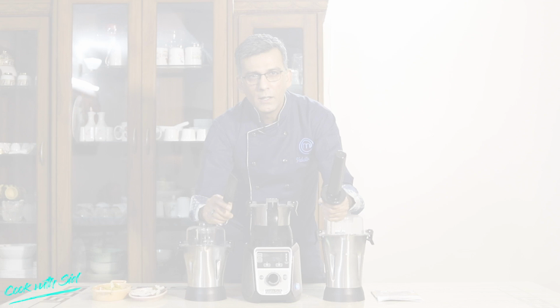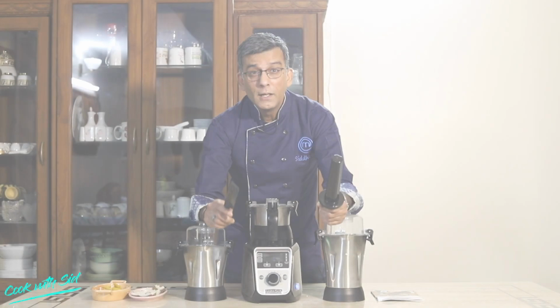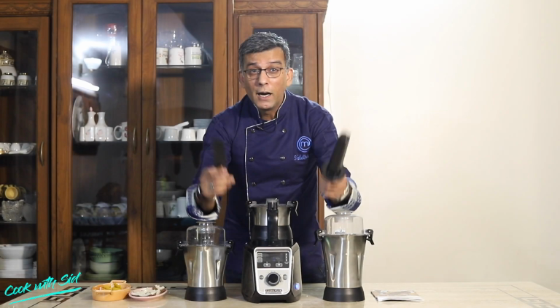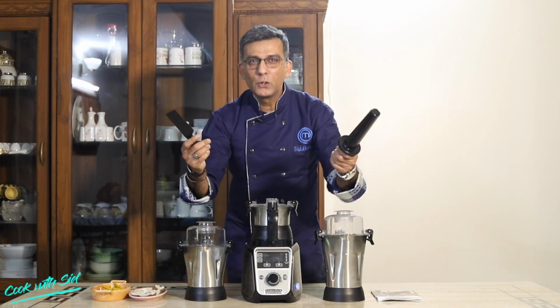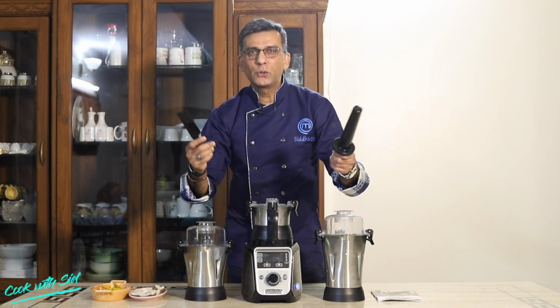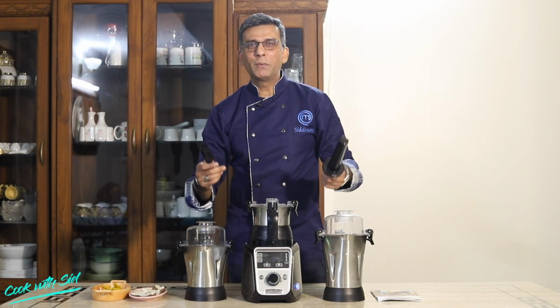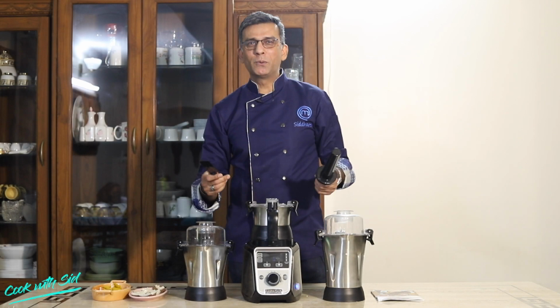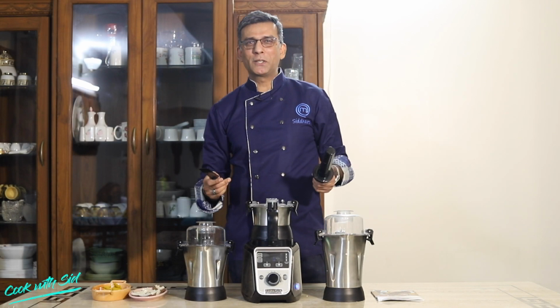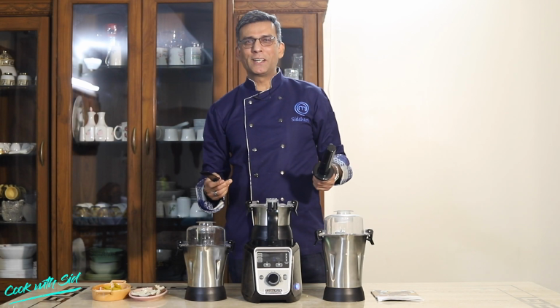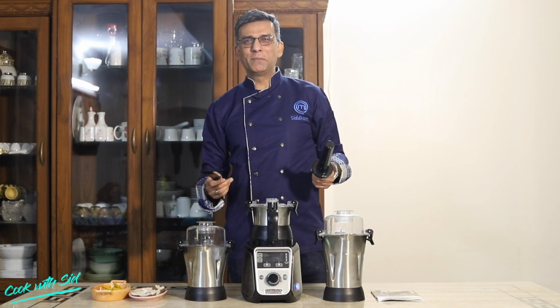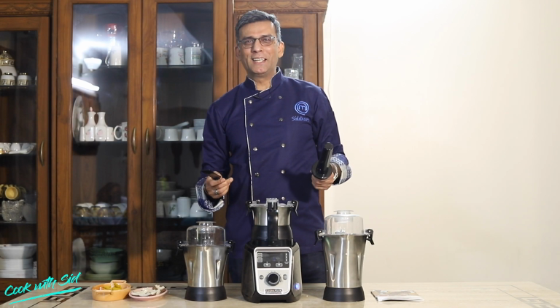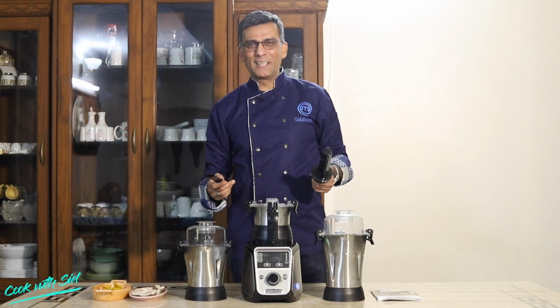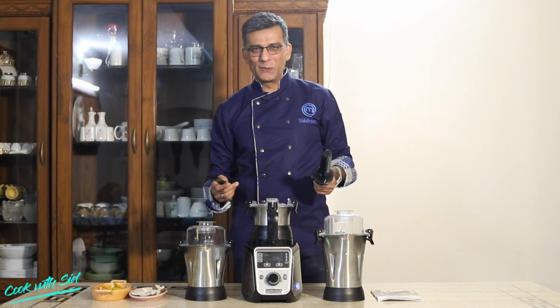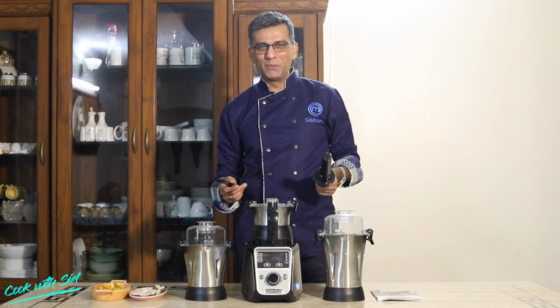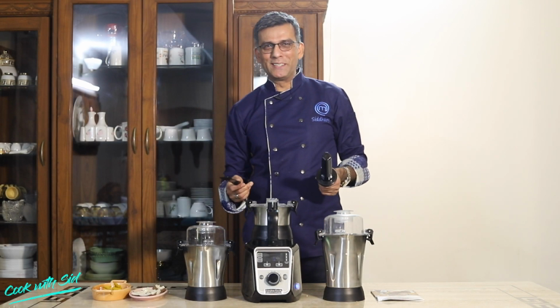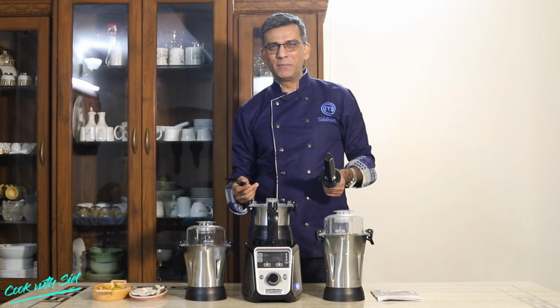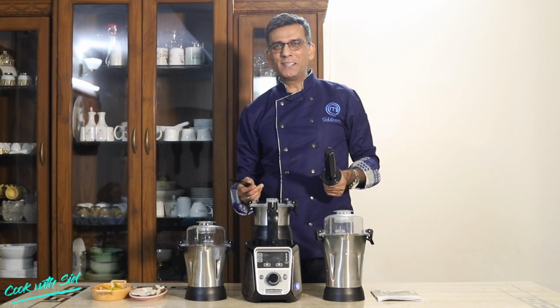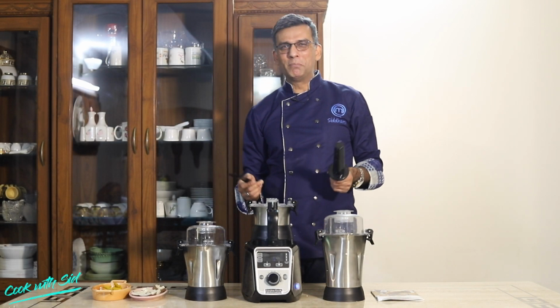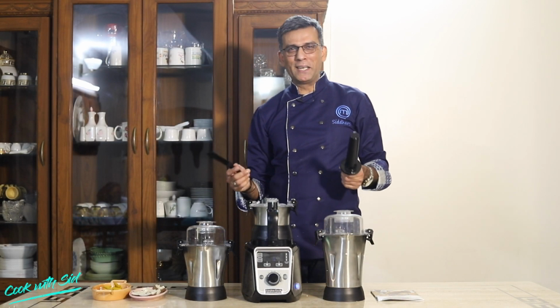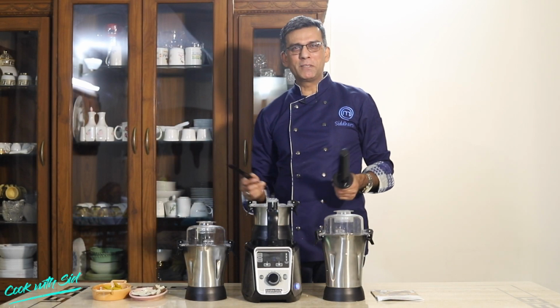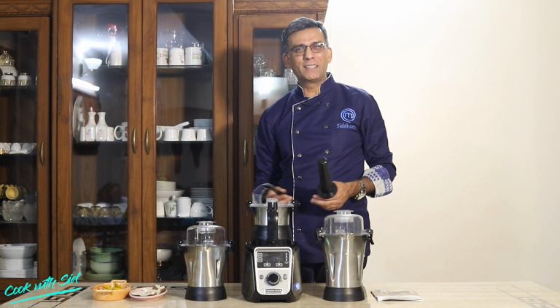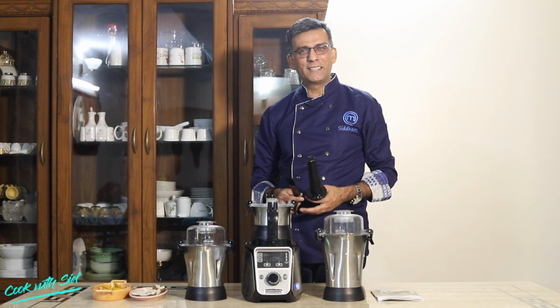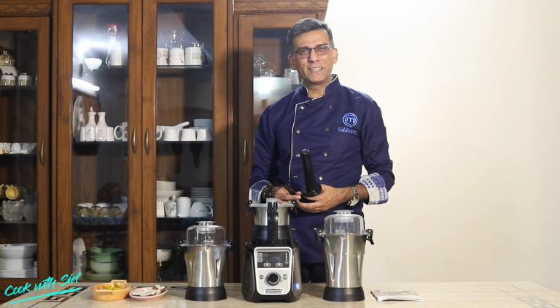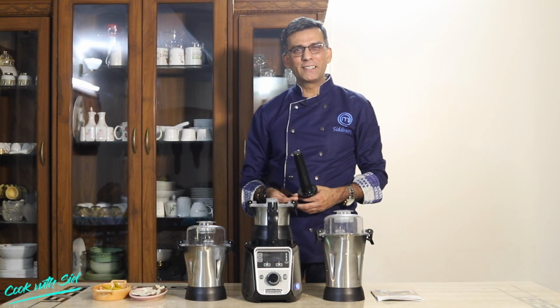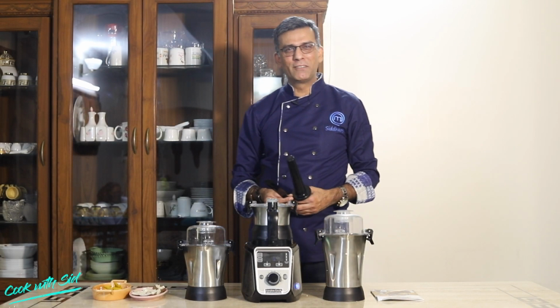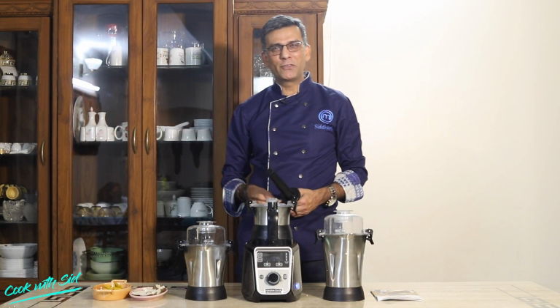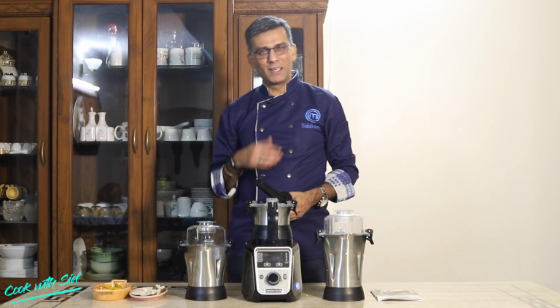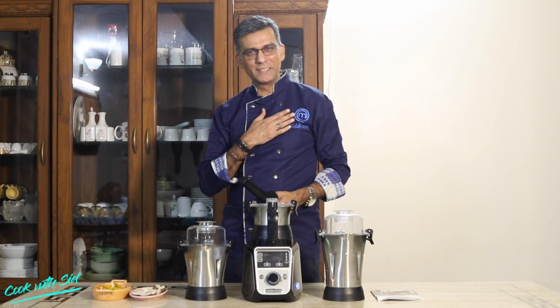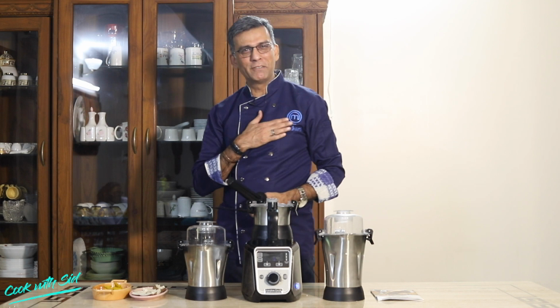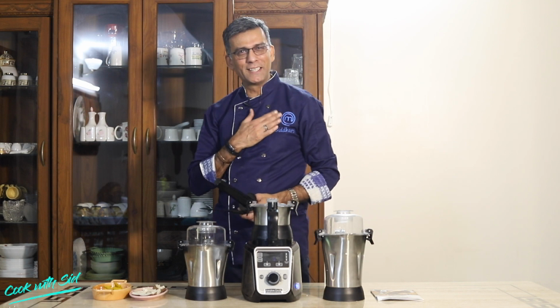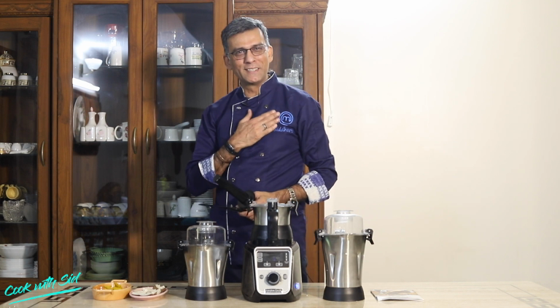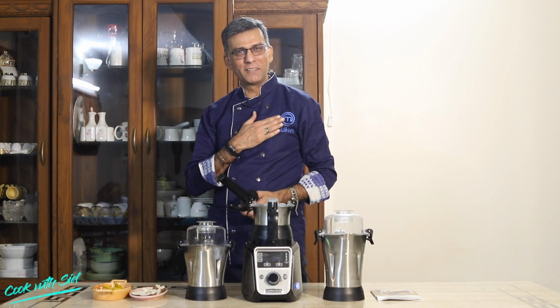Hello friends, welcome back to my channel Cook with Sid. My name is MasterChef Siddharth Talwar from MasterChef India Season 5.